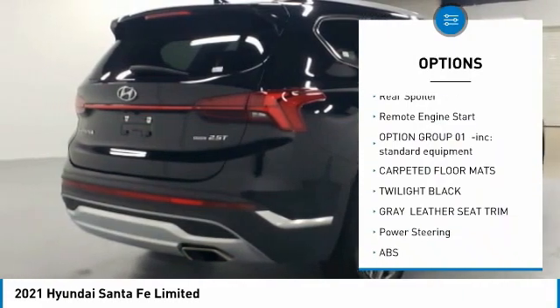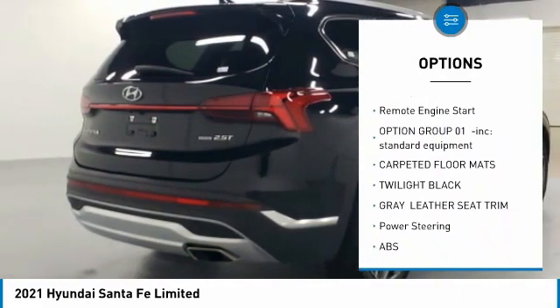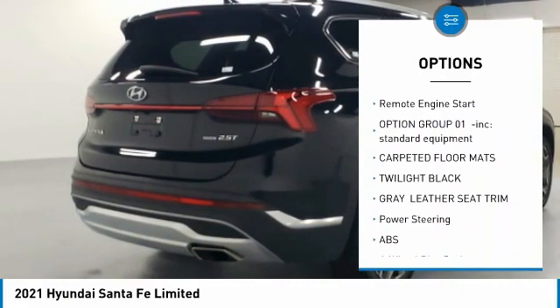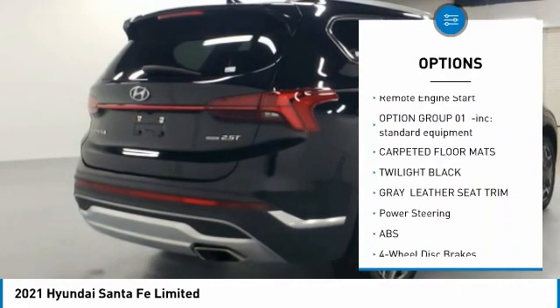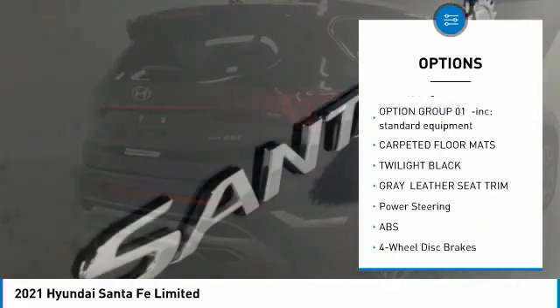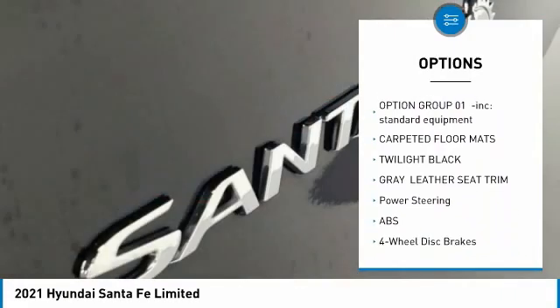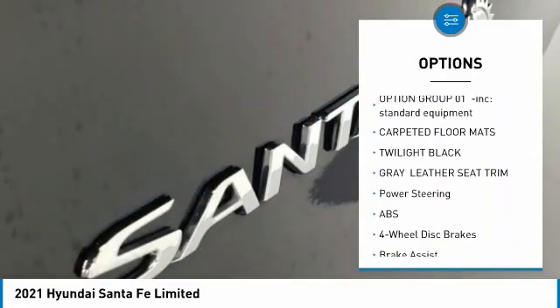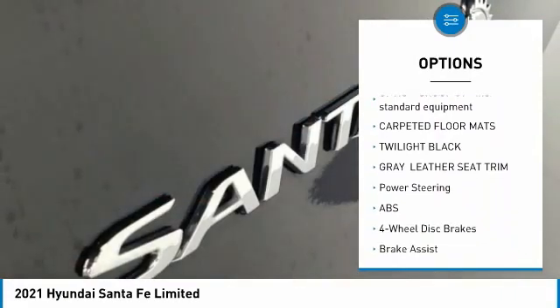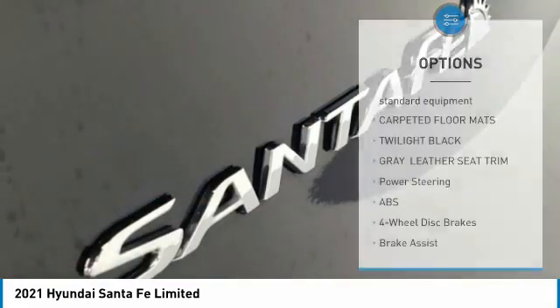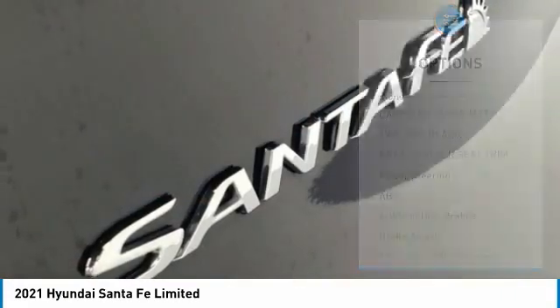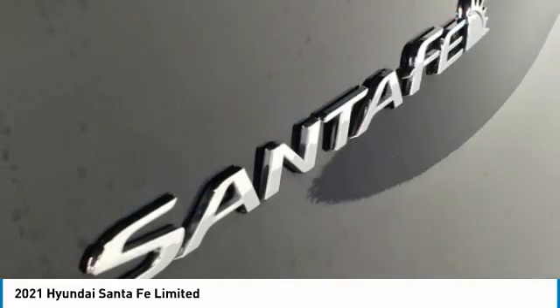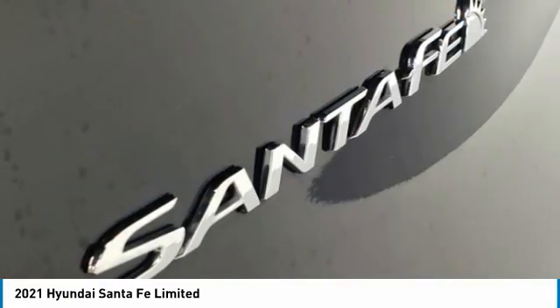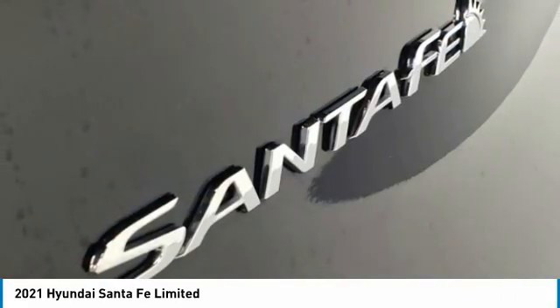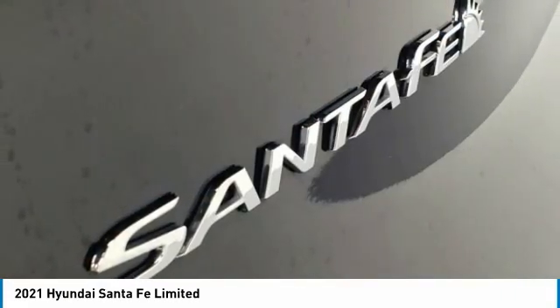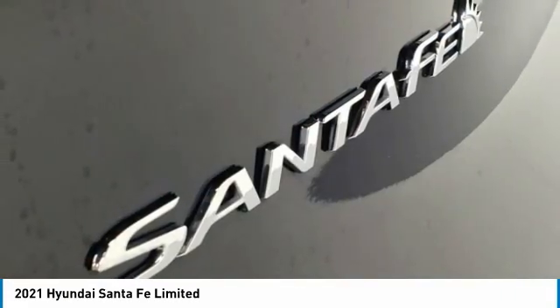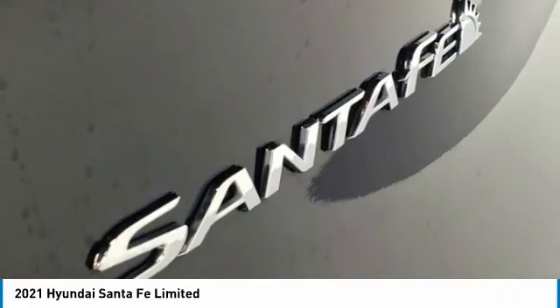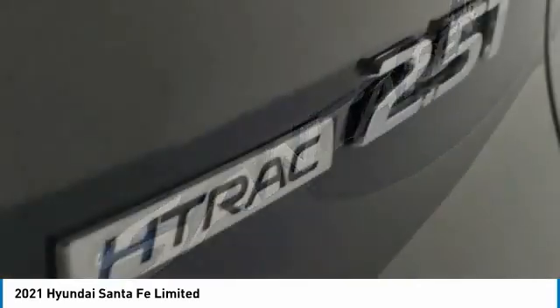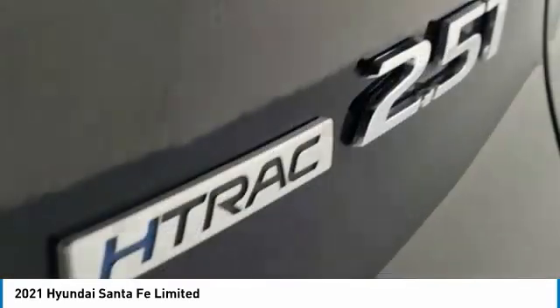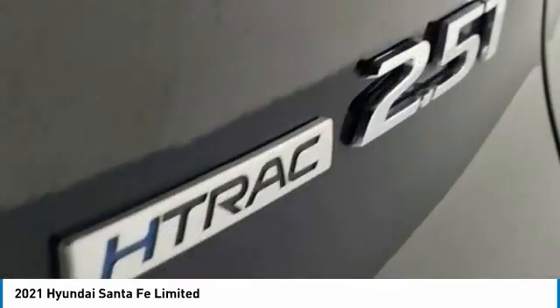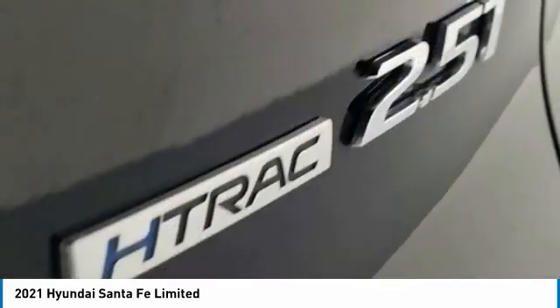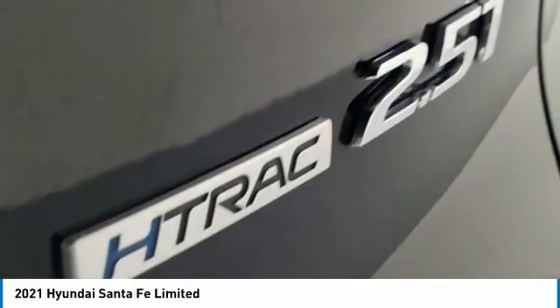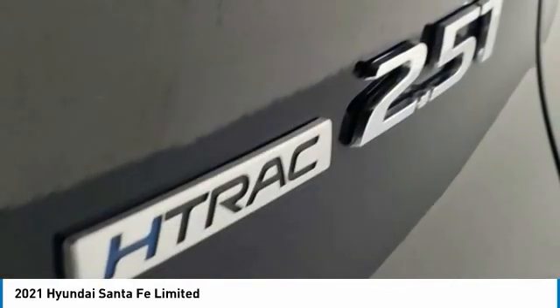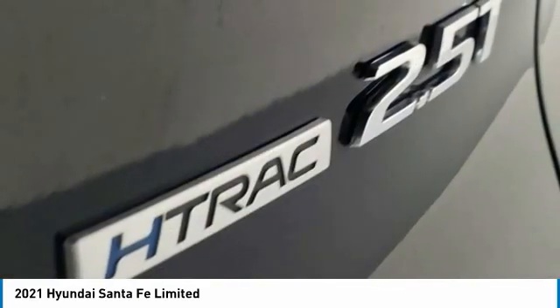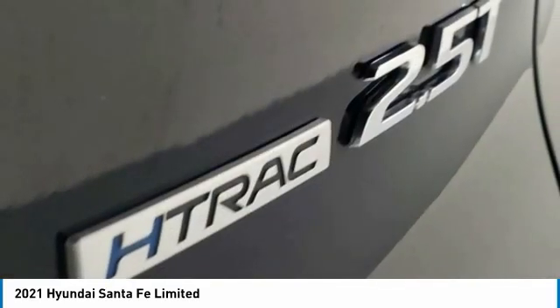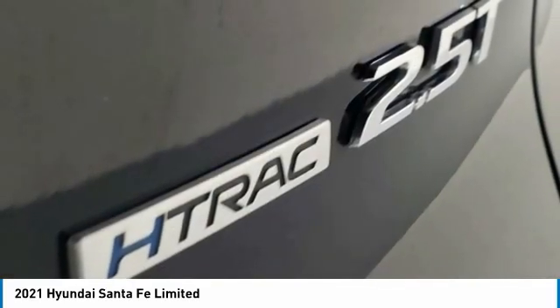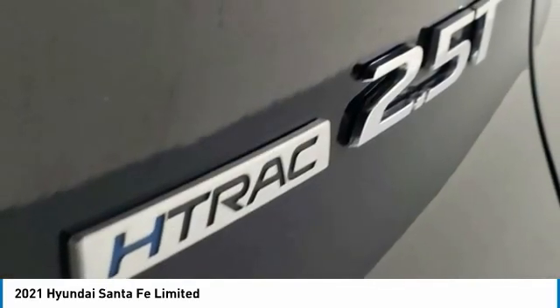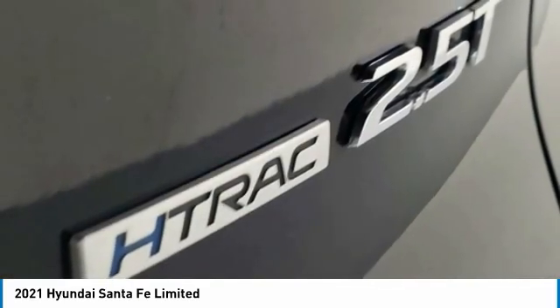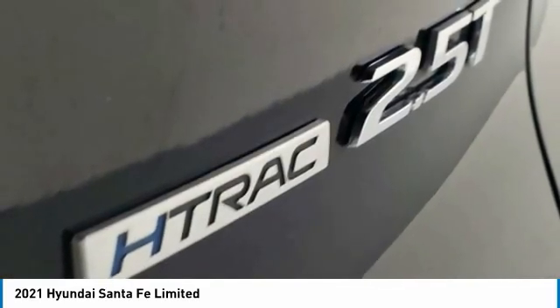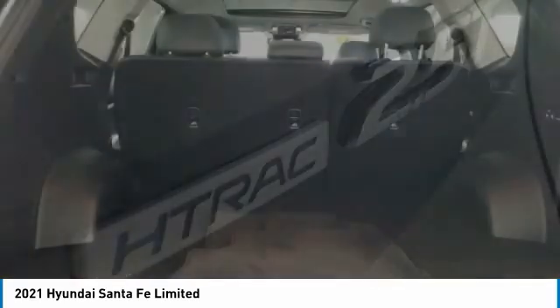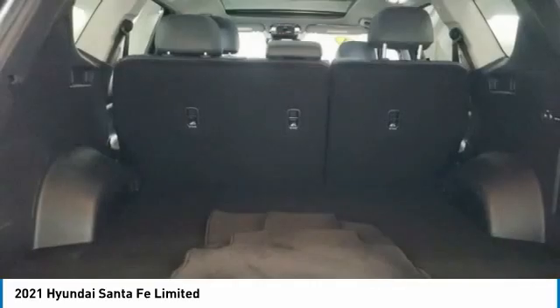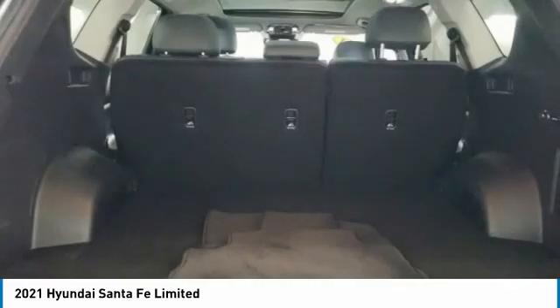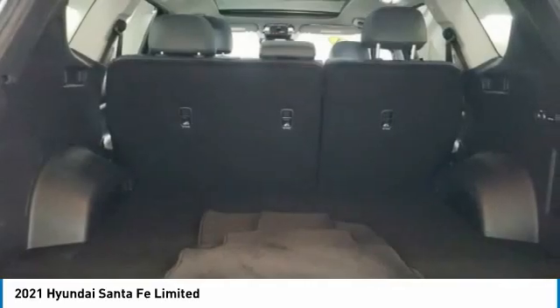All-wheel drive, heated mirrors, aluminum wheels, rear spoiler, remote engine start. Wouldn't you look great in this vehicle?